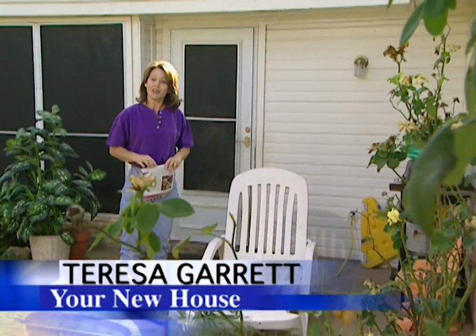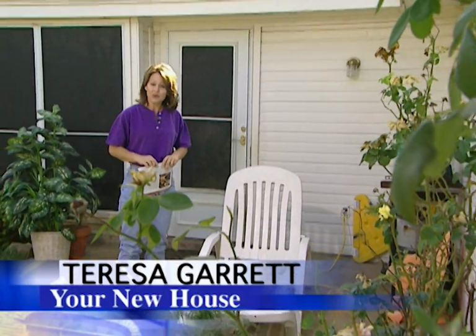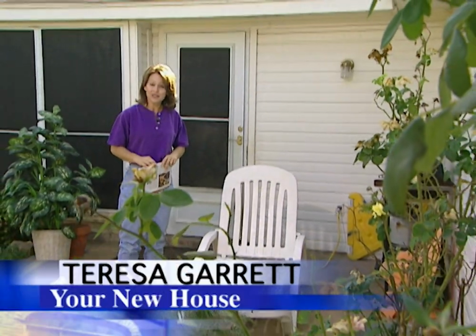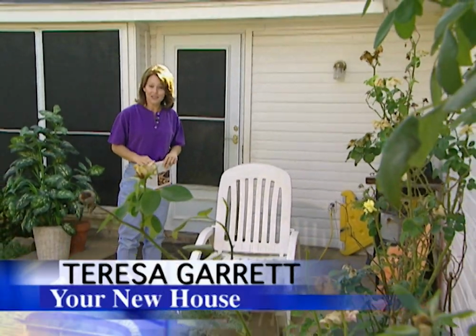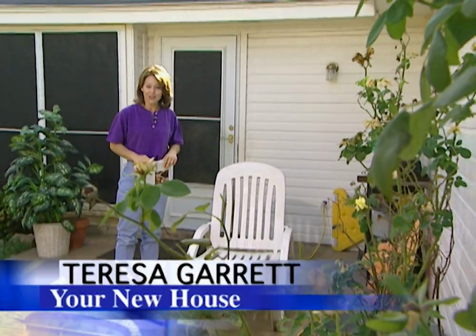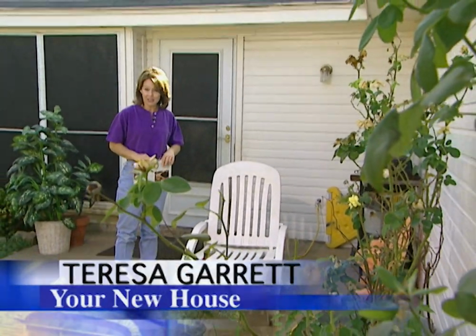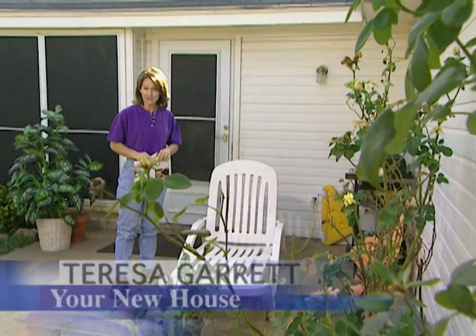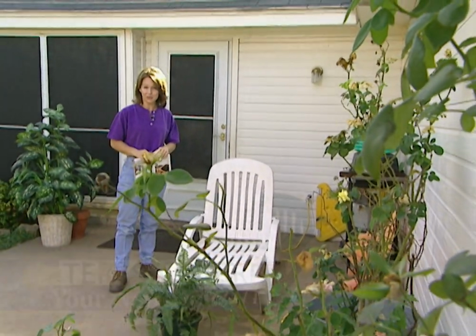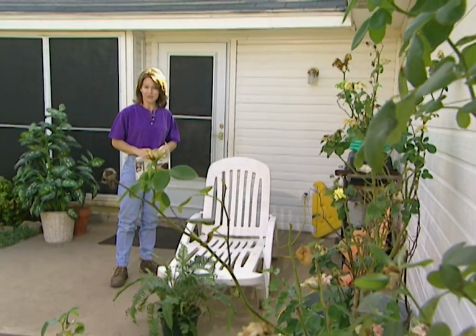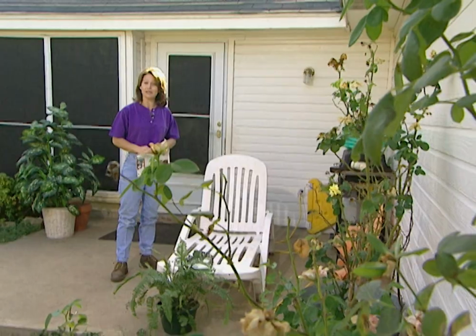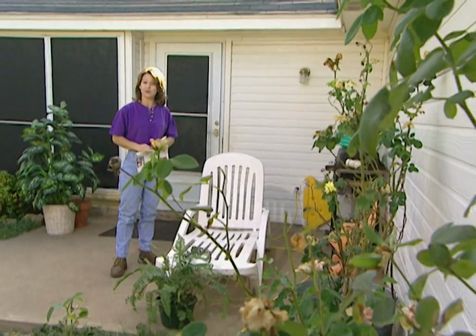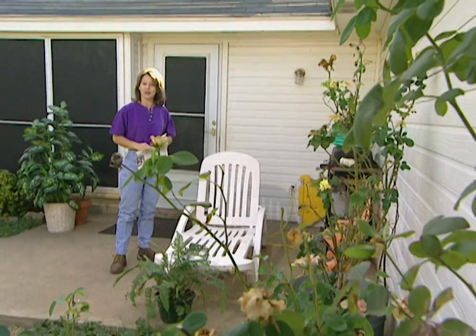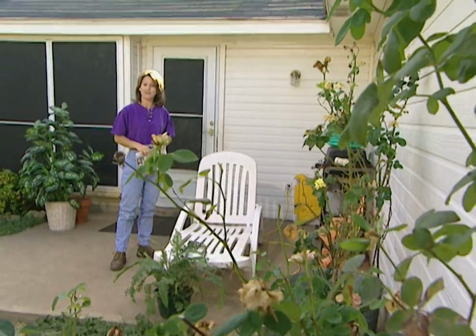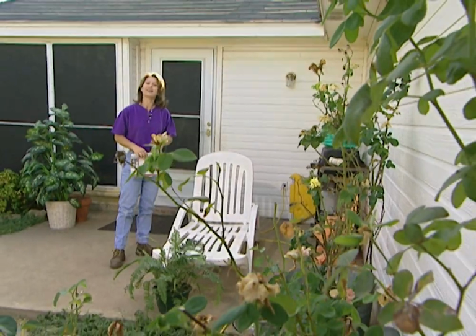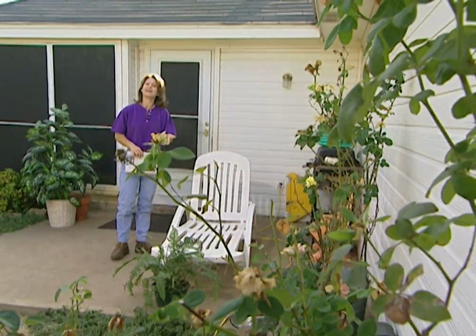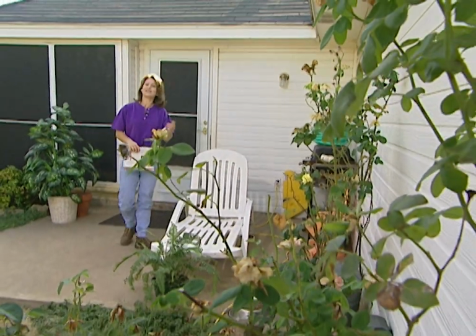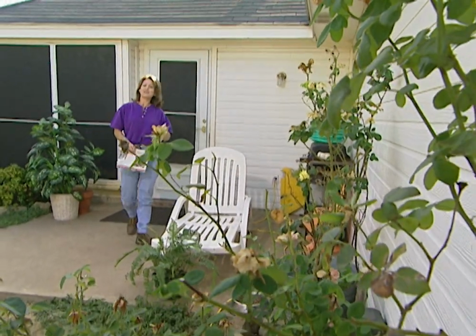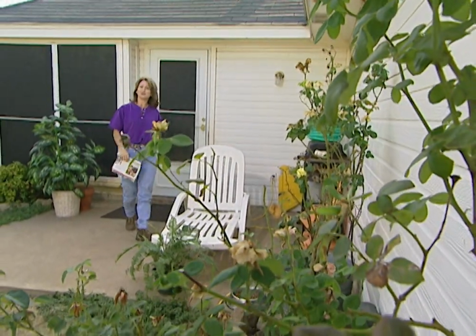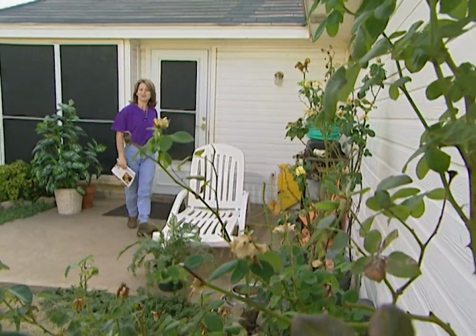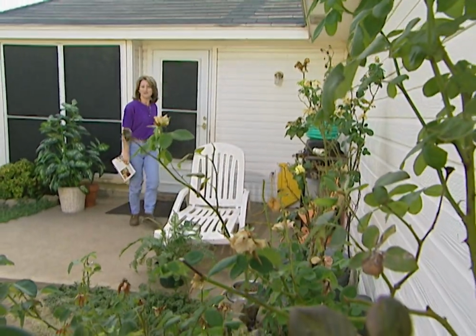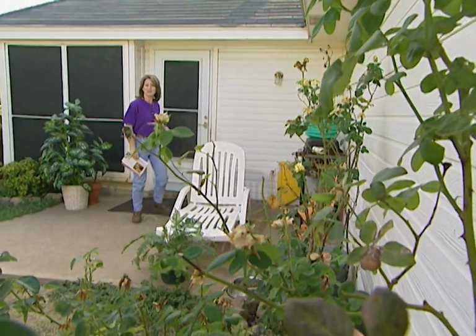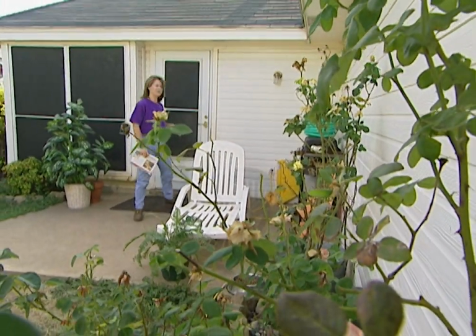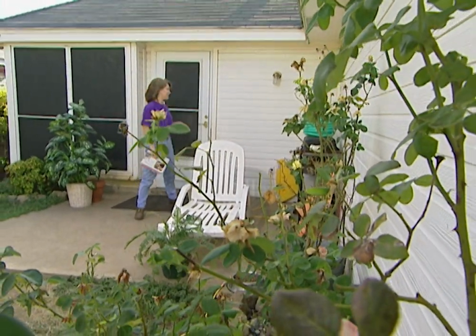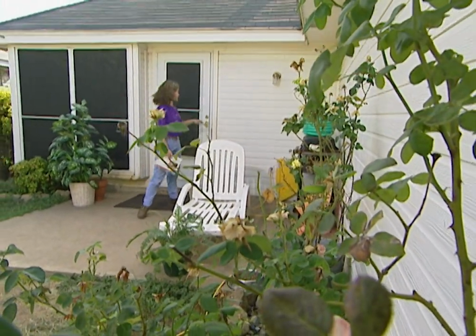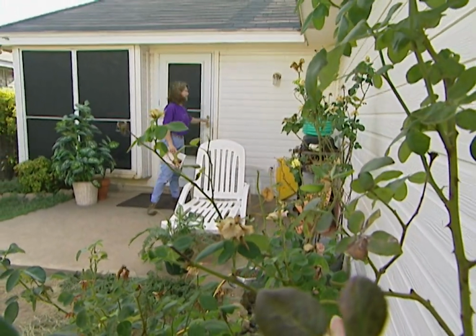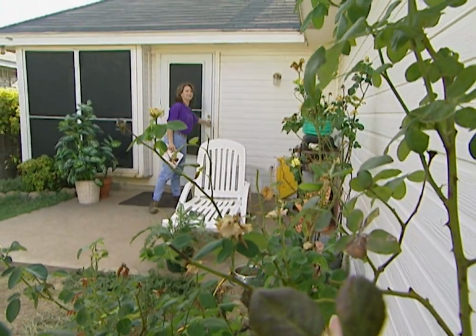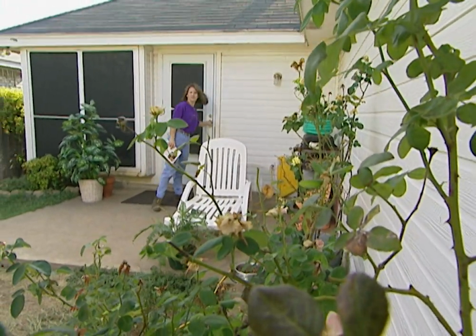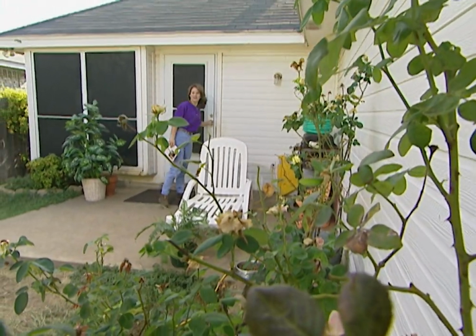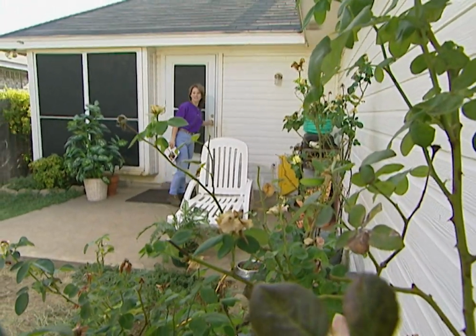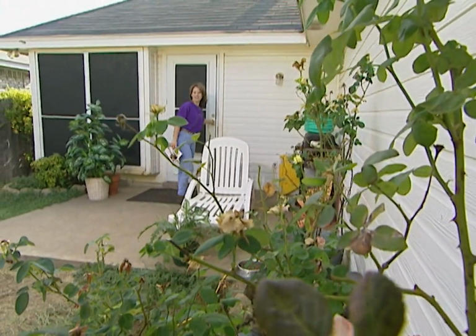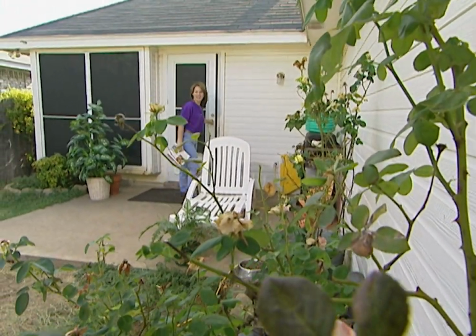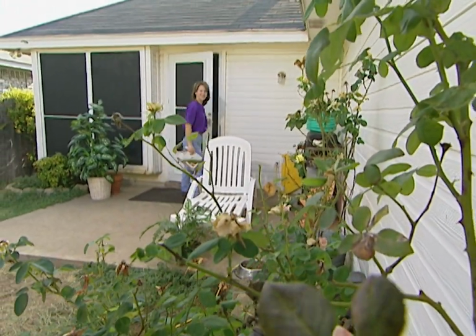You will save on your energy bills as well. It's a simple do-it-yourself project. Come on, I'll show you how.